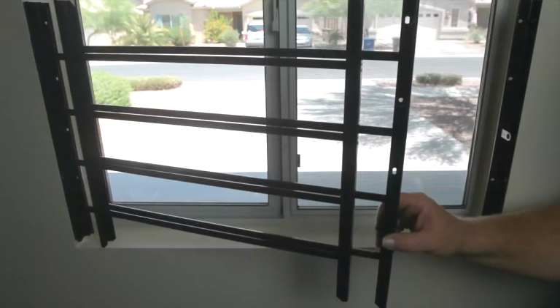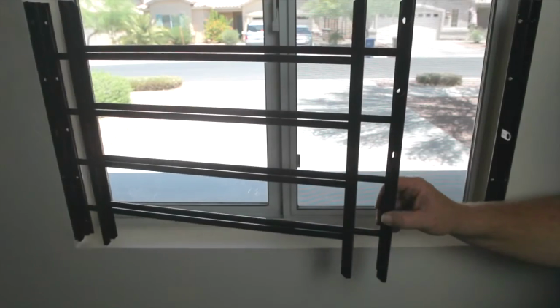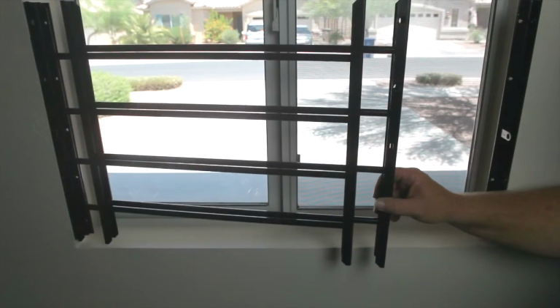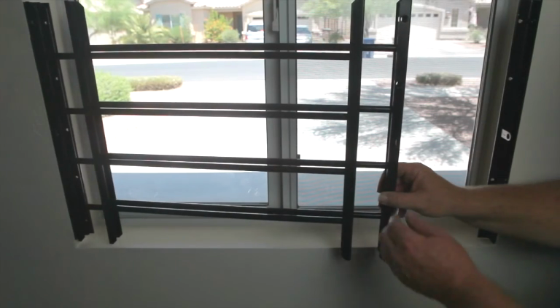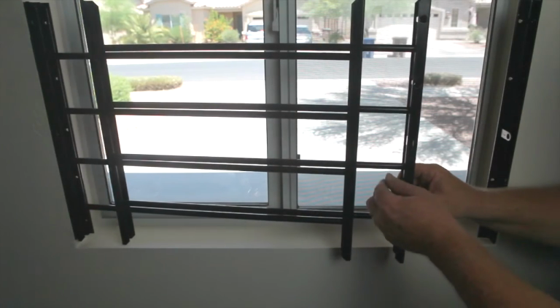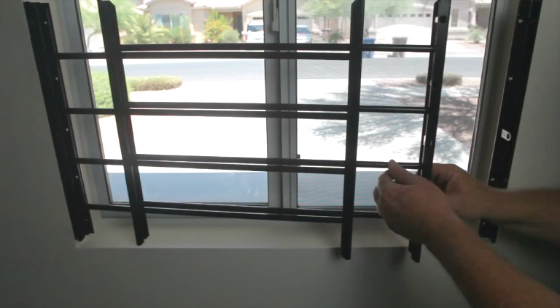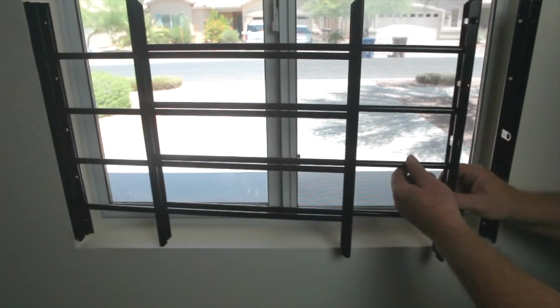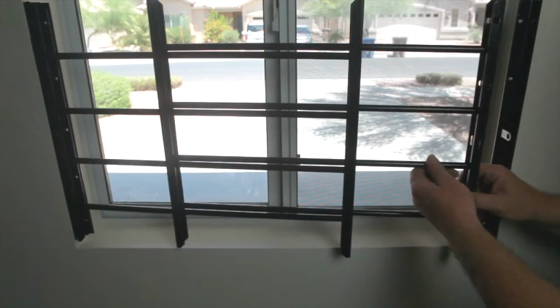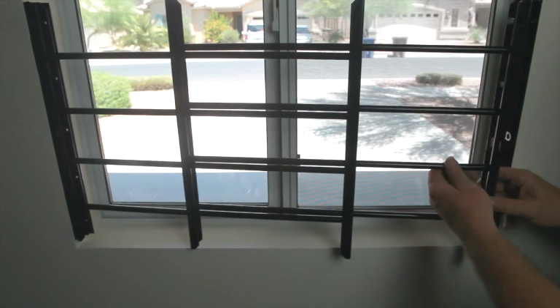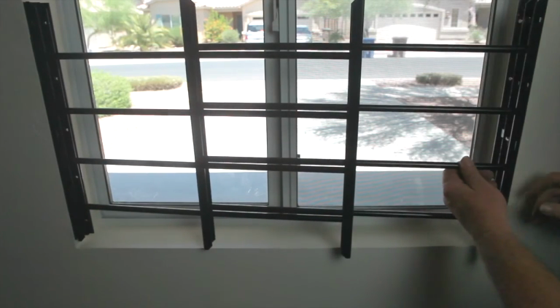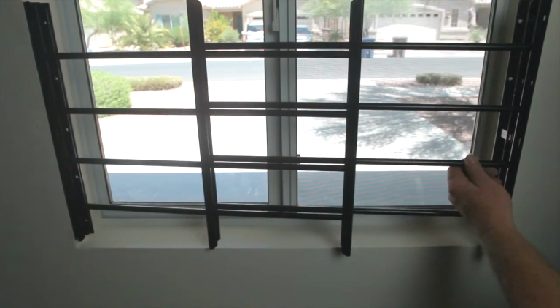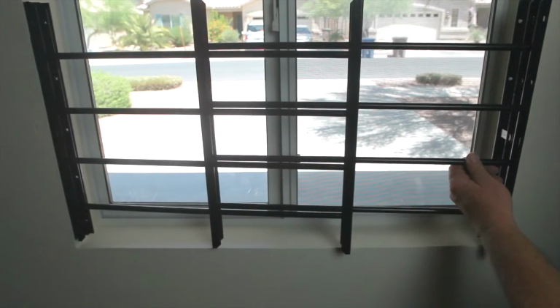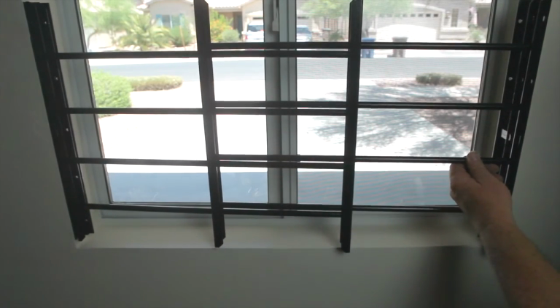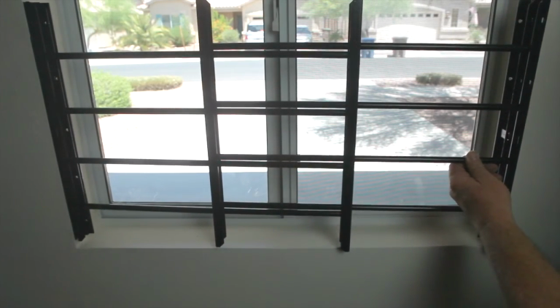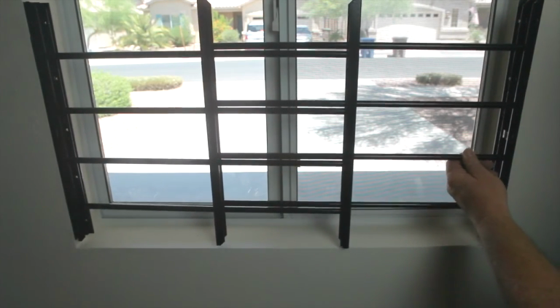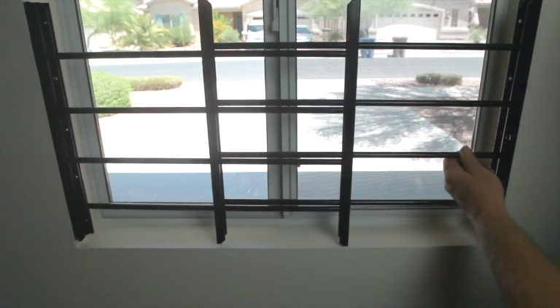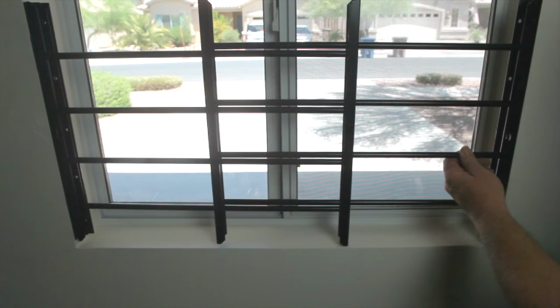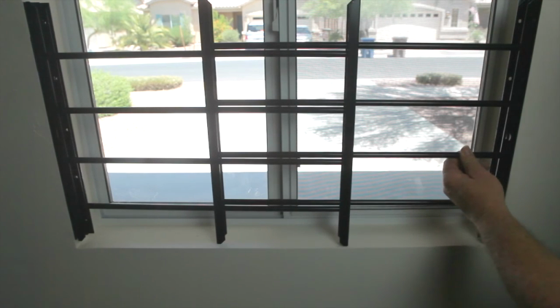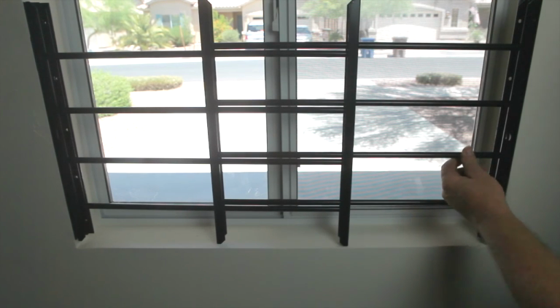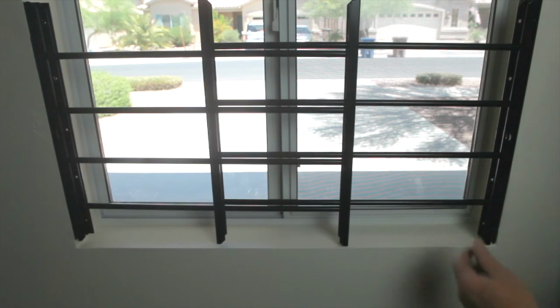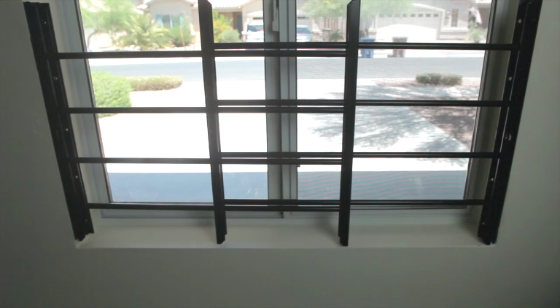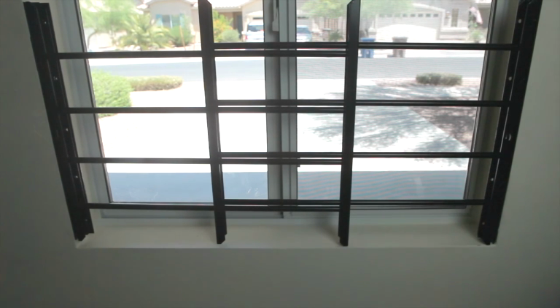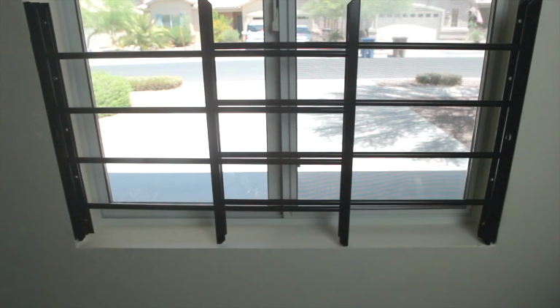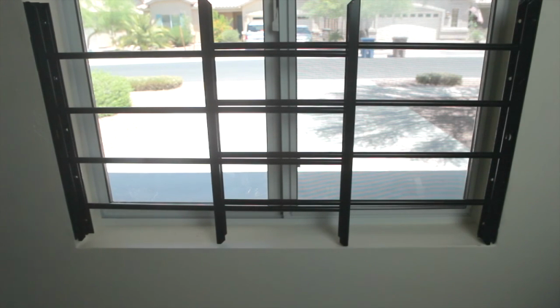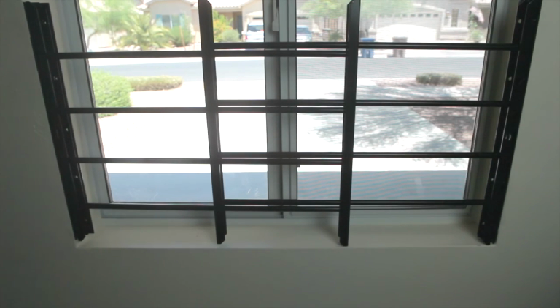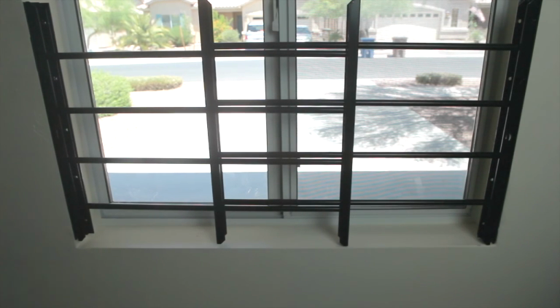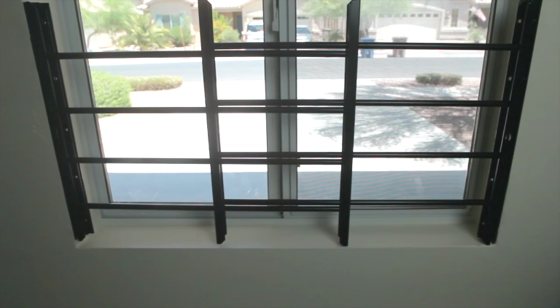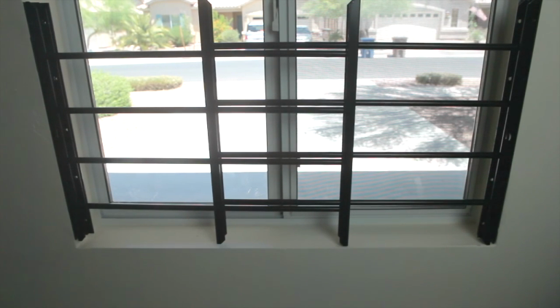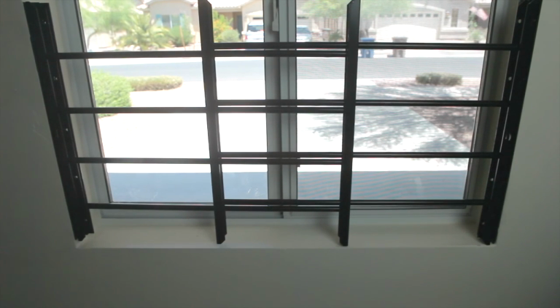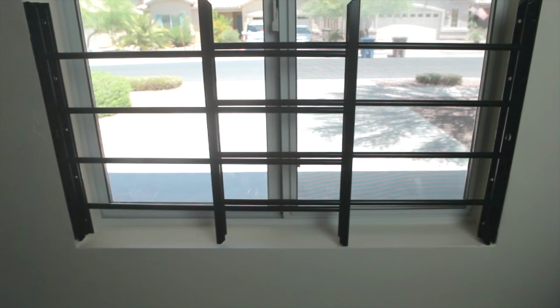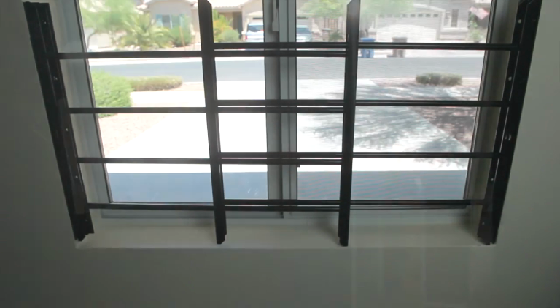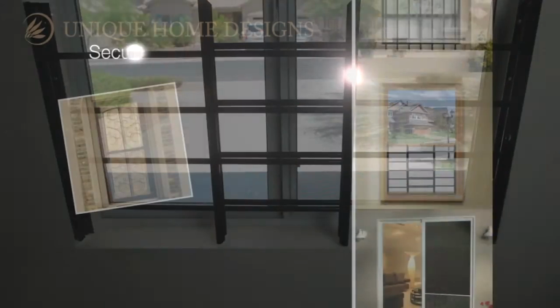And that's all there is to installing your own hinged horizontal window guard by Unique Home Designs. Thank you for visiting HelpMeInstallIt.com.